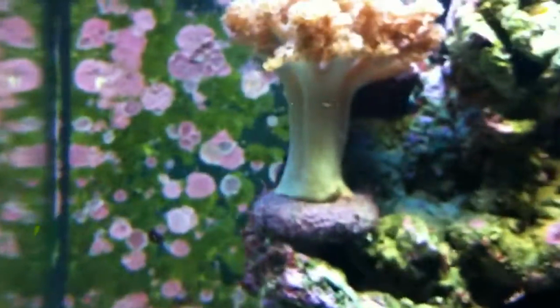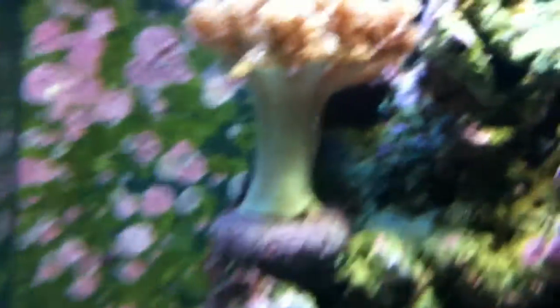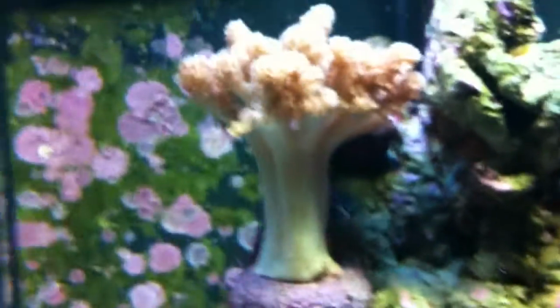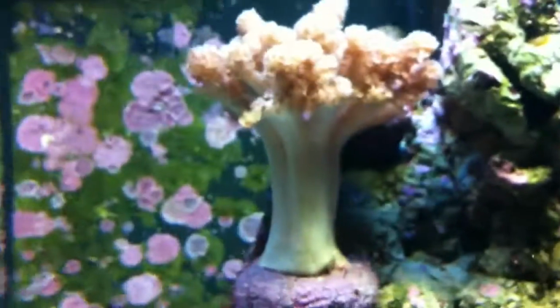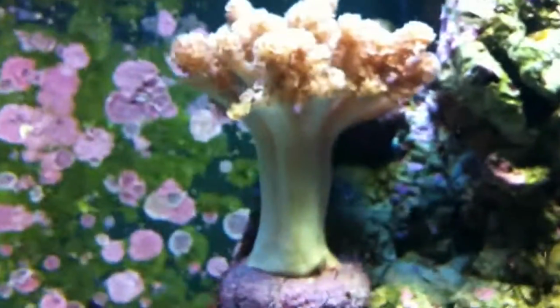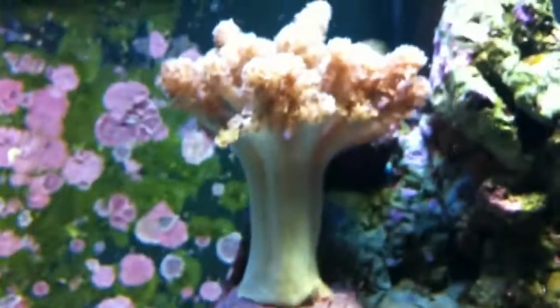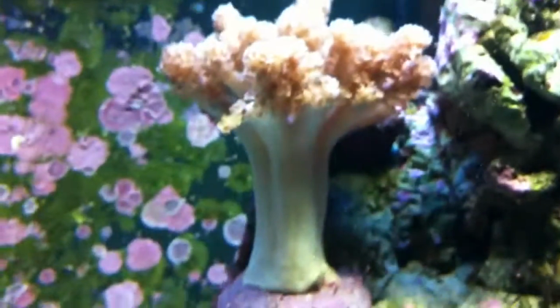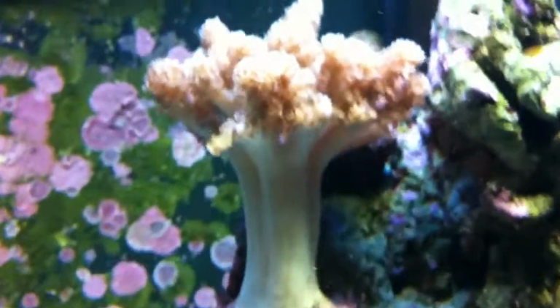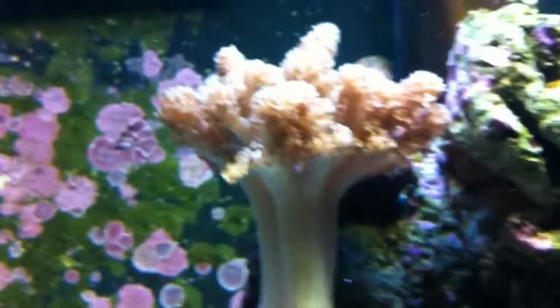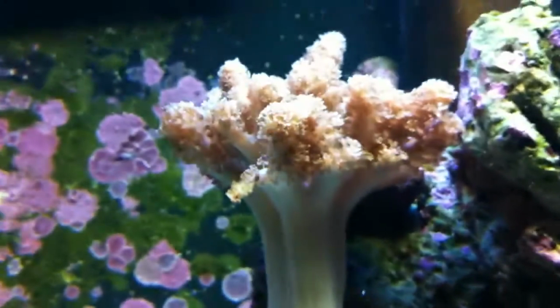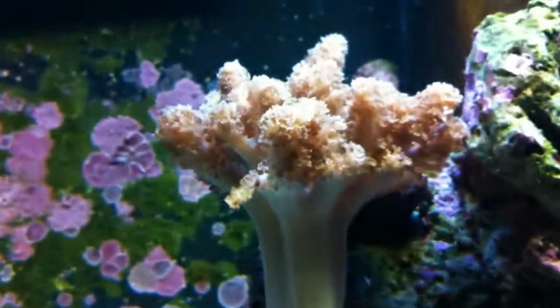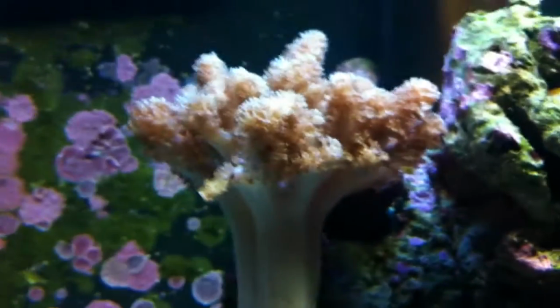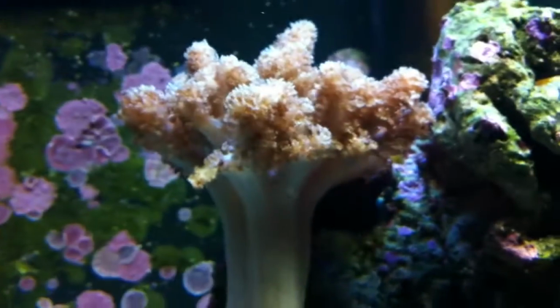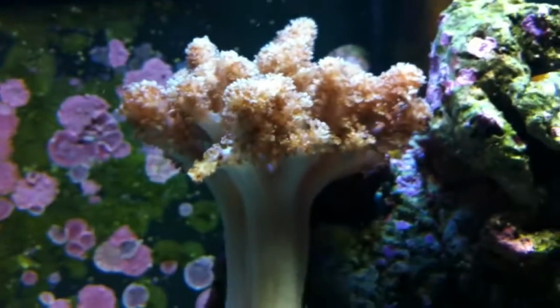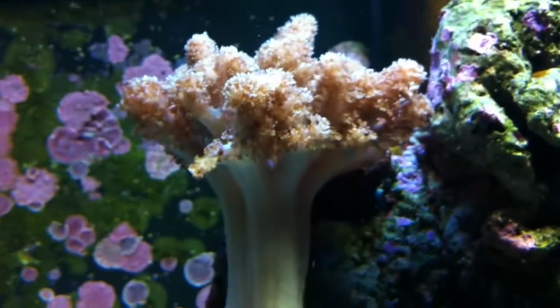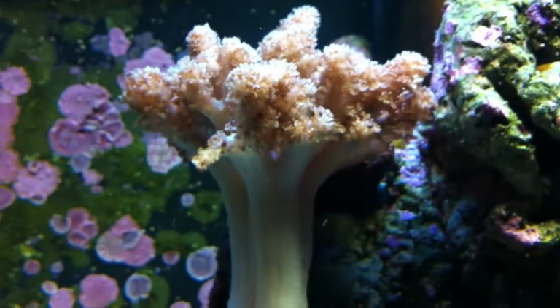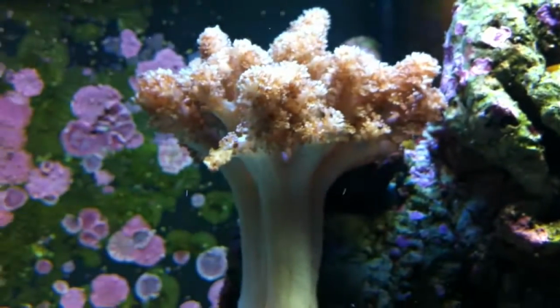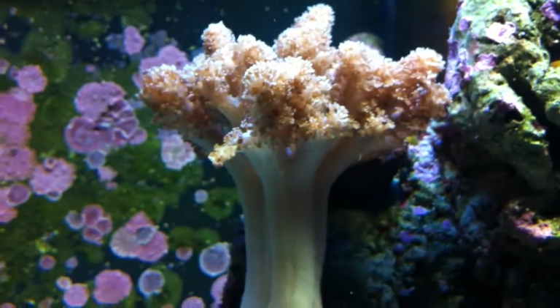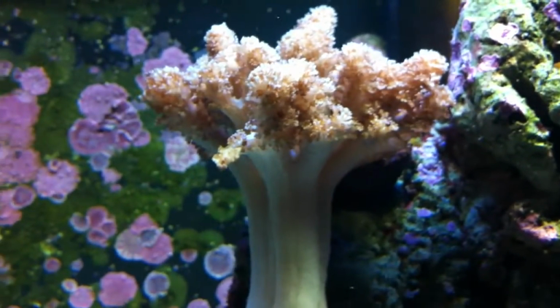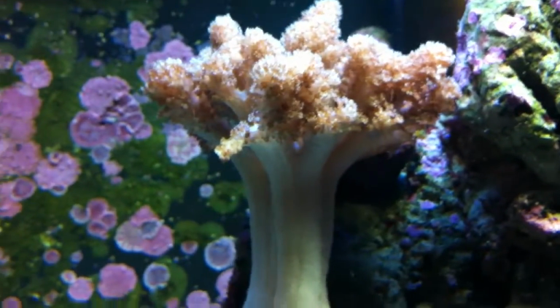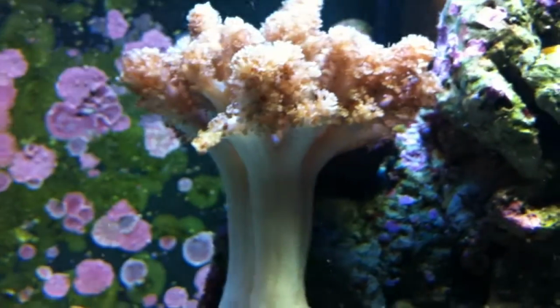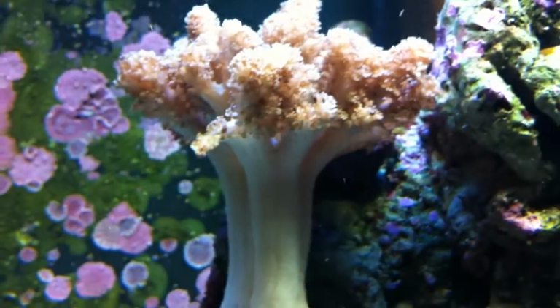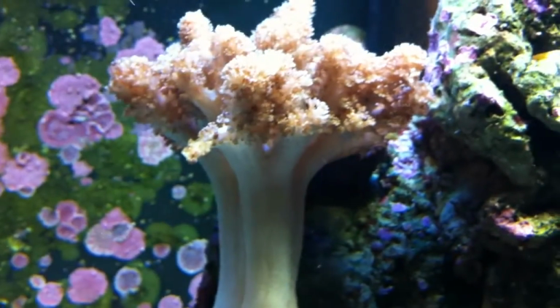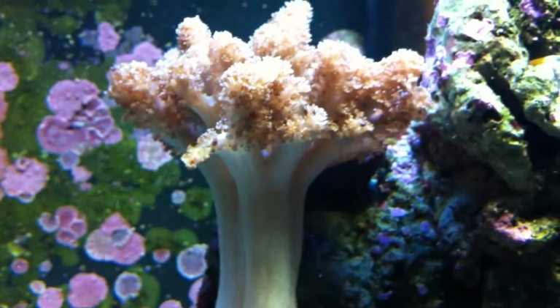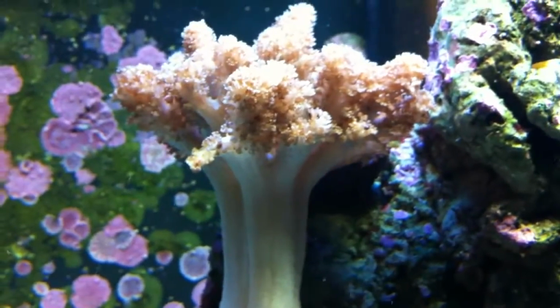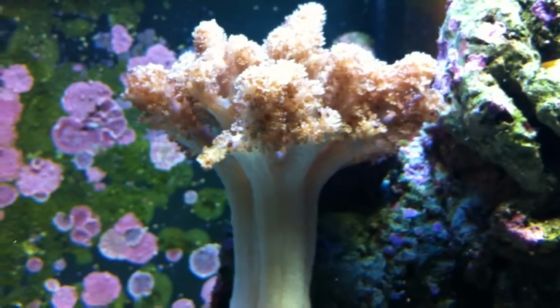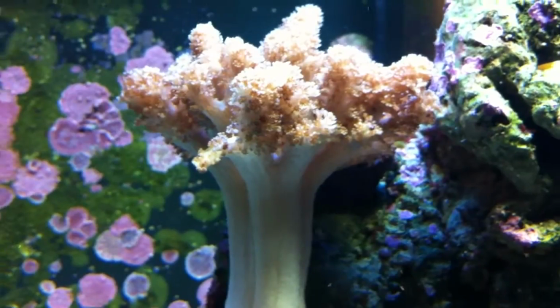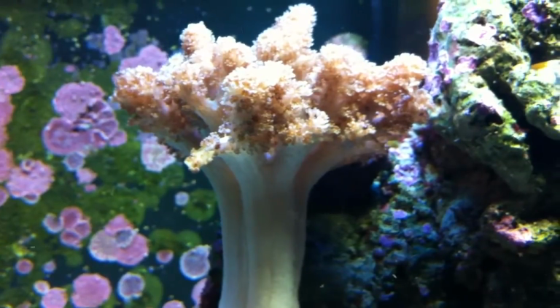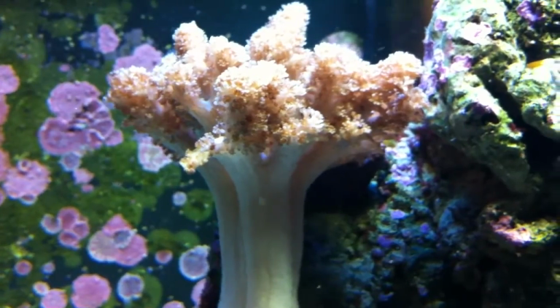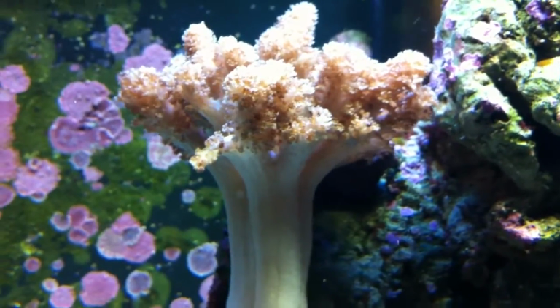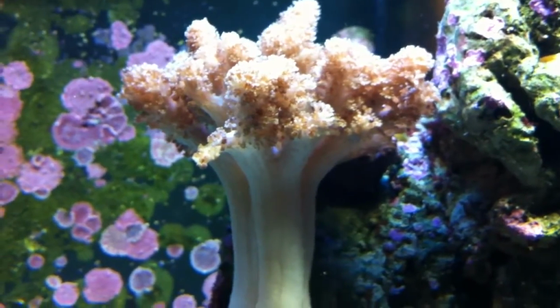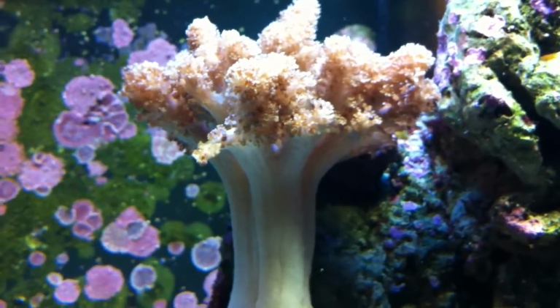Here's his colt coral, it's doing pretty well. It's the morning, so it's not out as much.